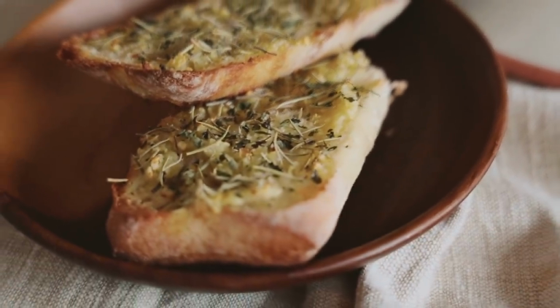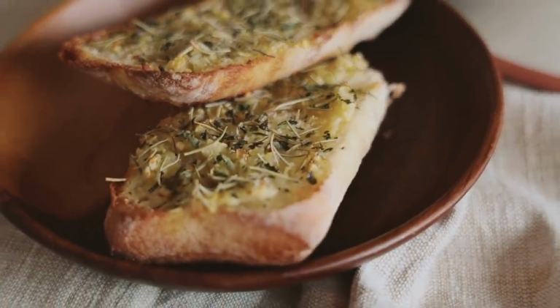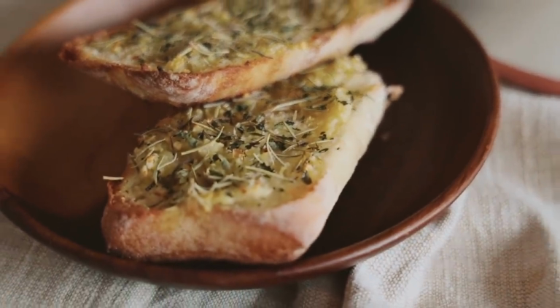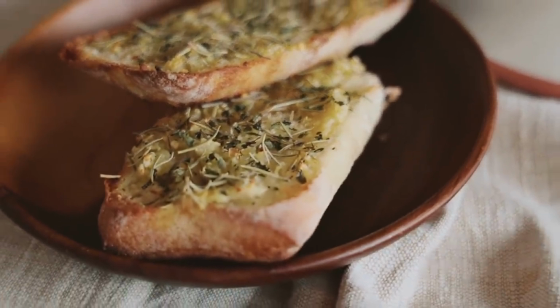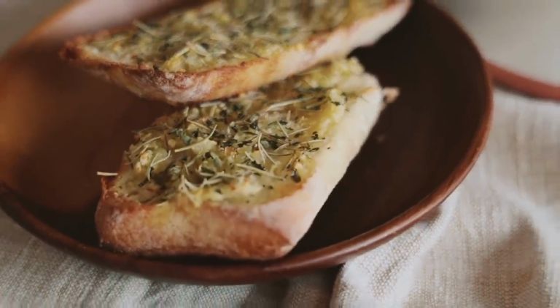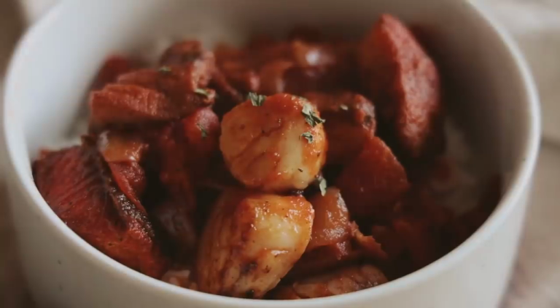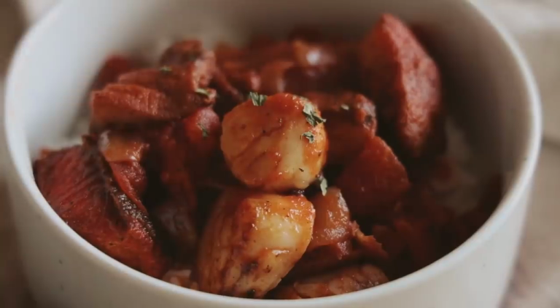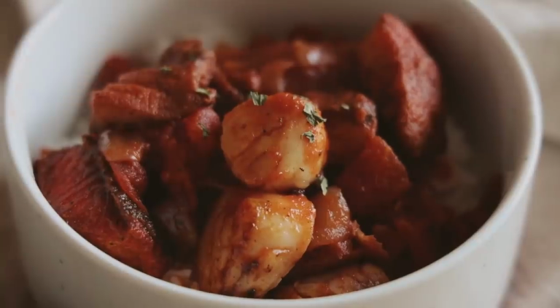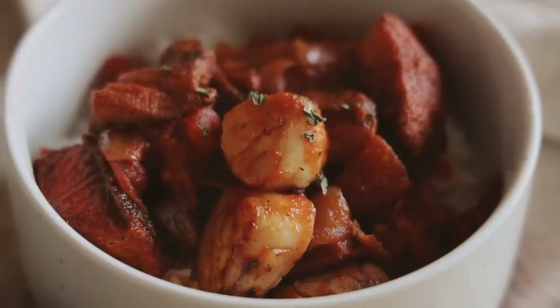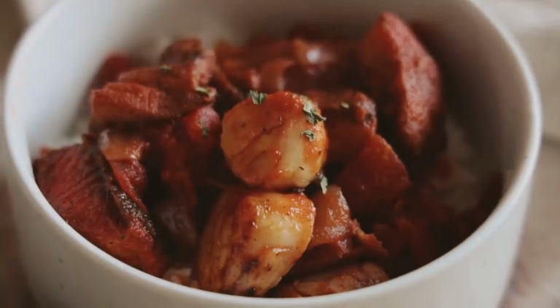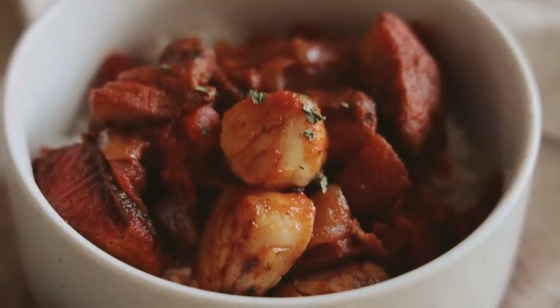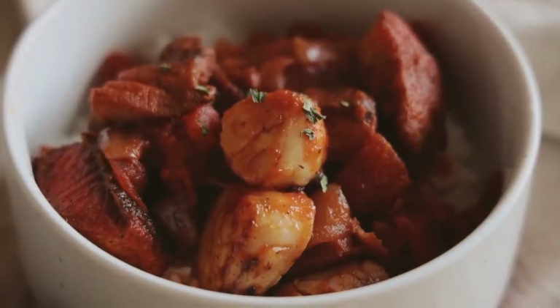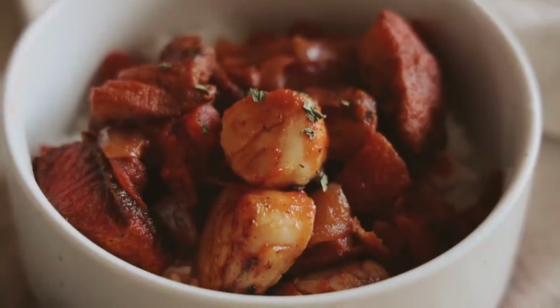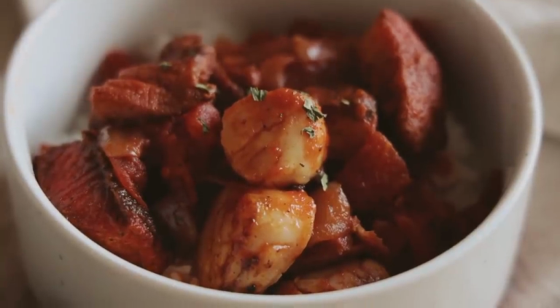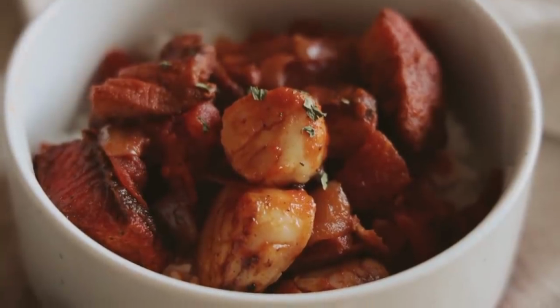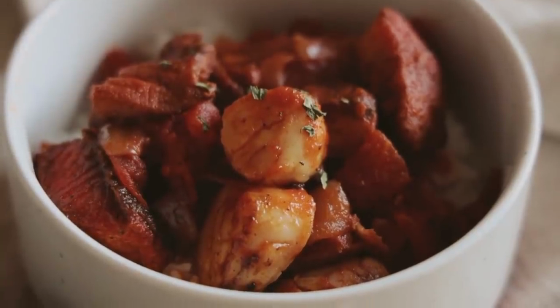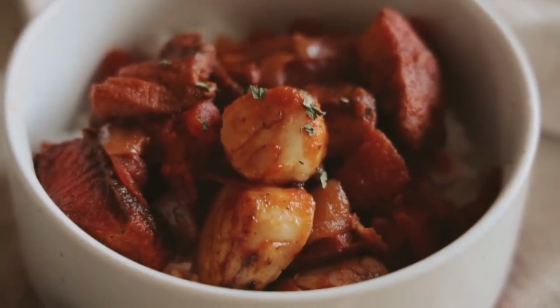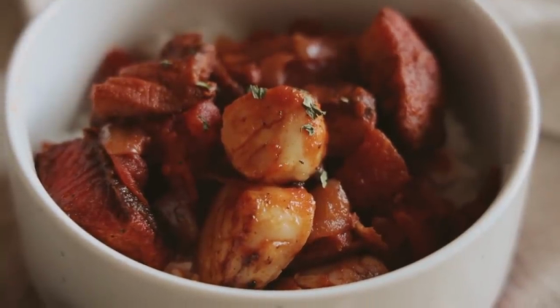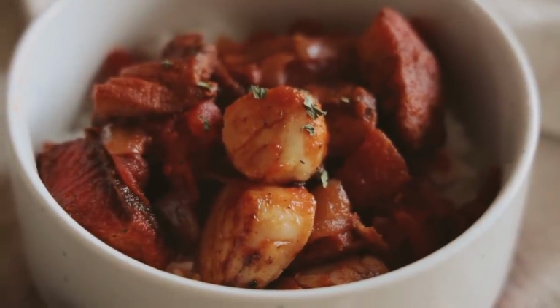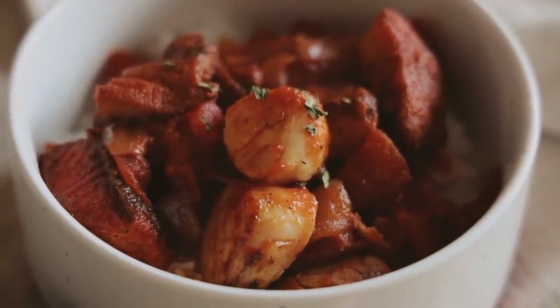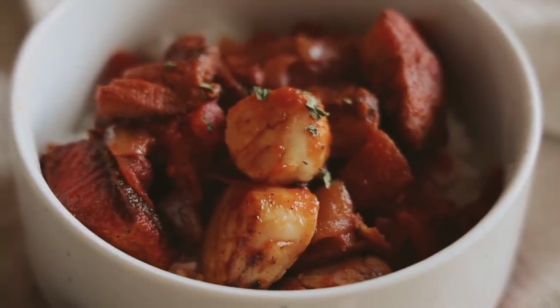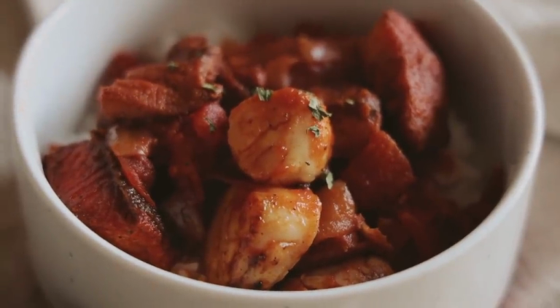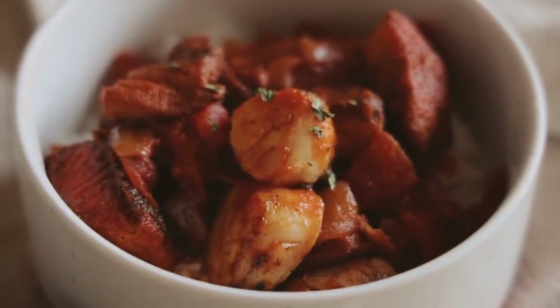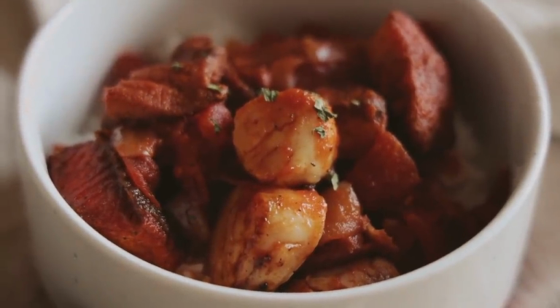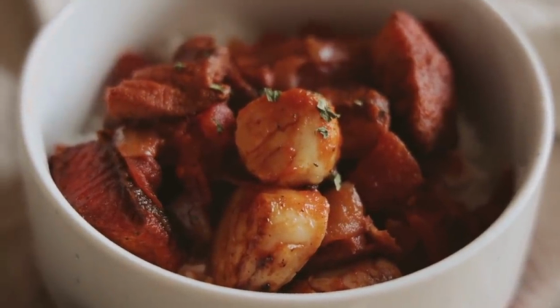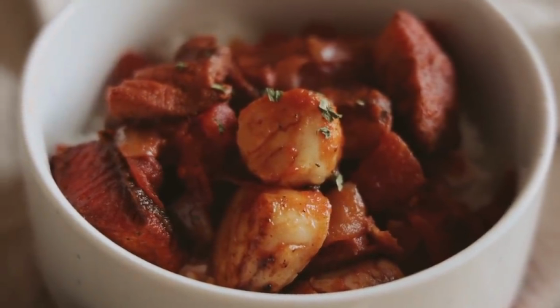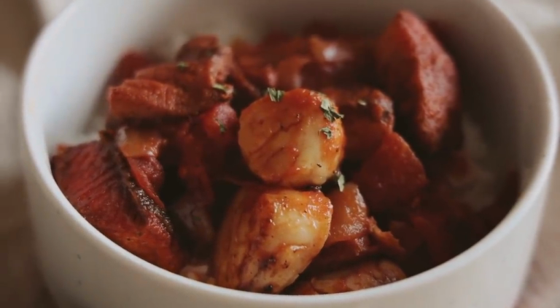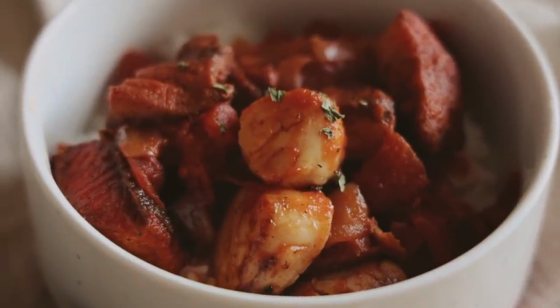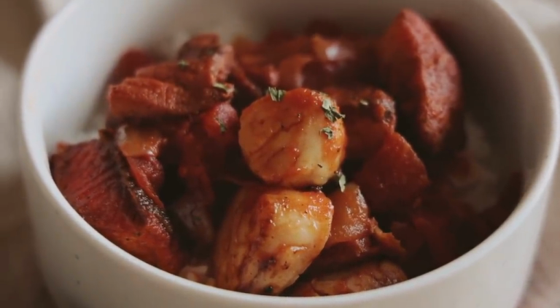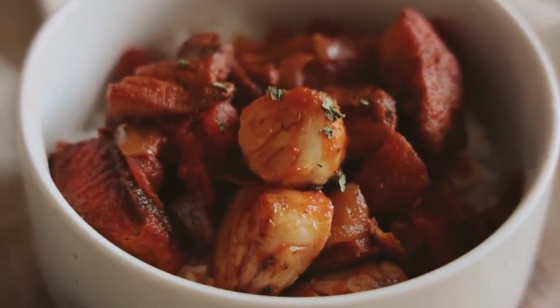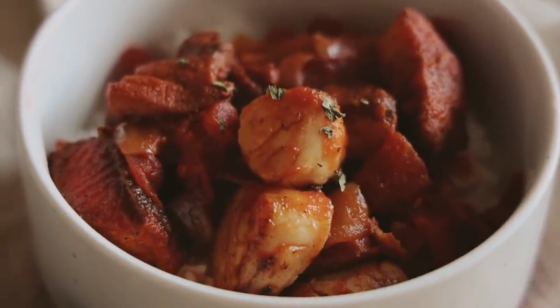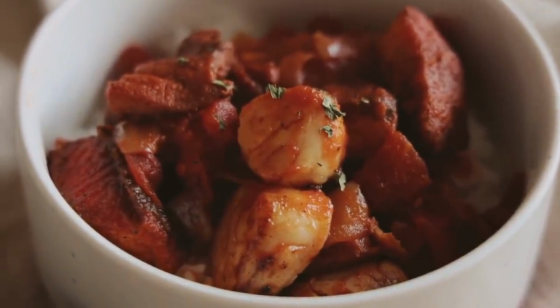I hope you guys try this recipe out — I promise it is so so delicious. I used to not be a huge fan of fish but this changed the game for me. Anyways, I hope you guys enjoyed this video. Thank you so much for watching, and I'll see you in my next one. Bye!